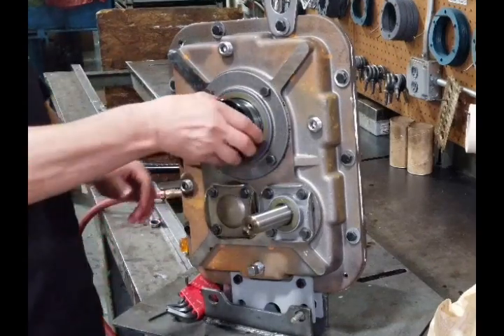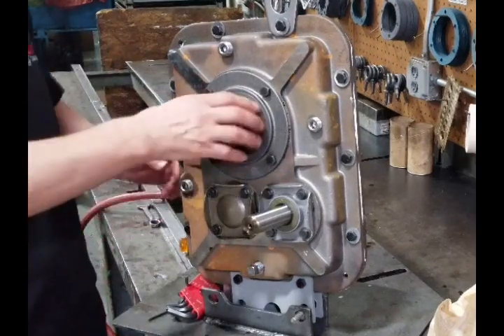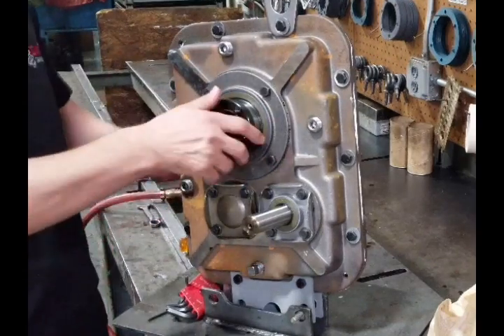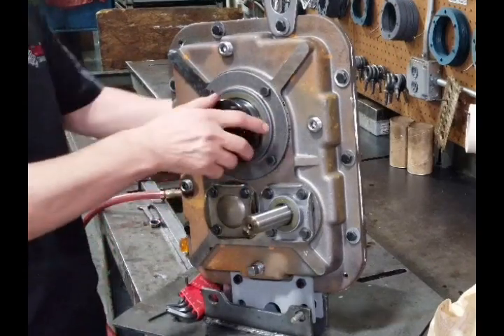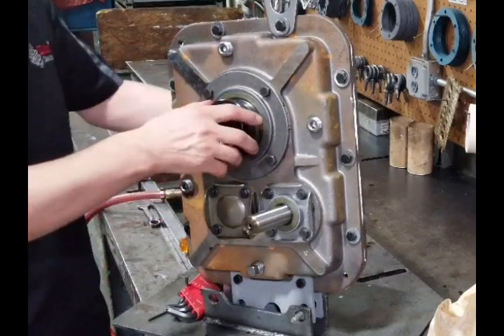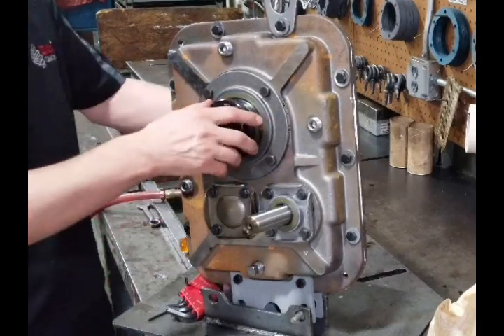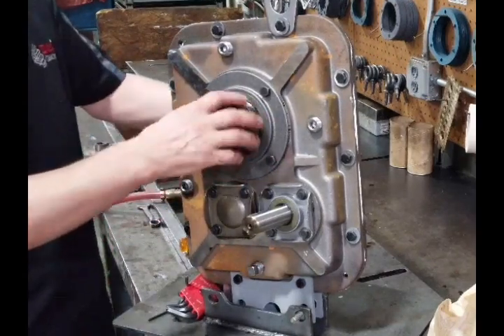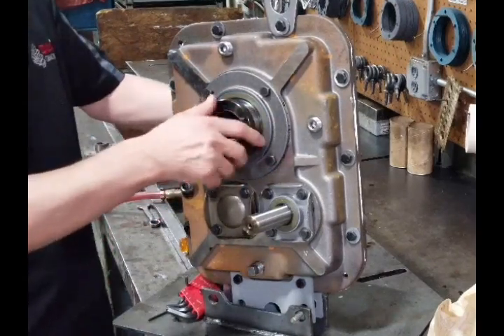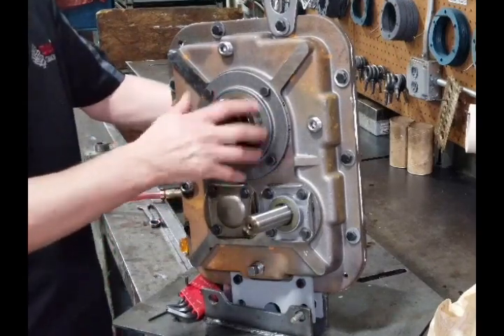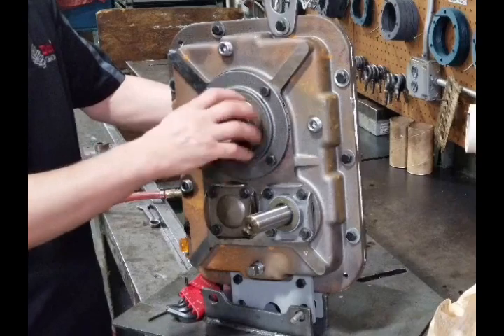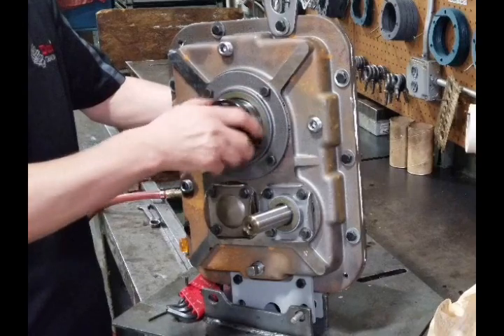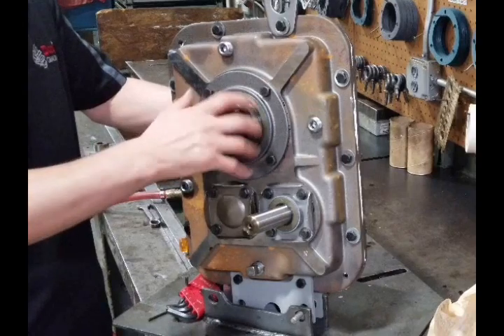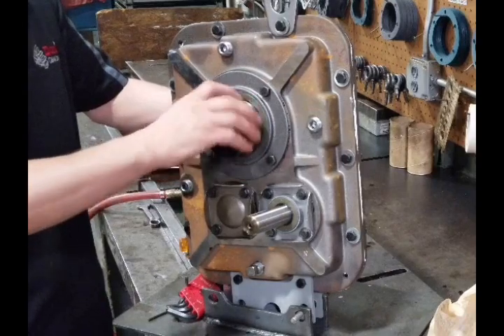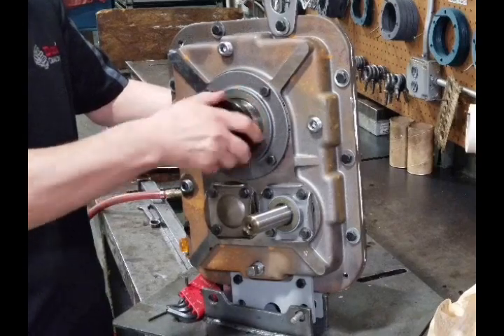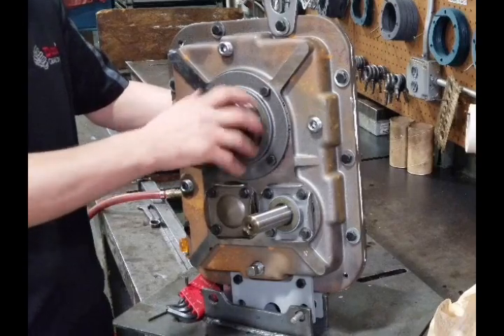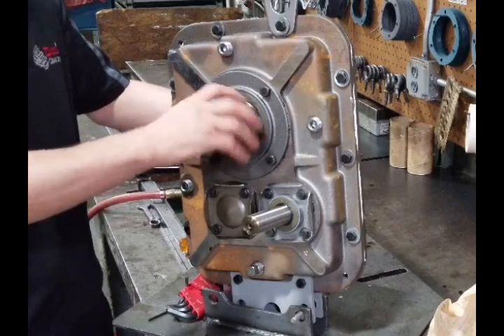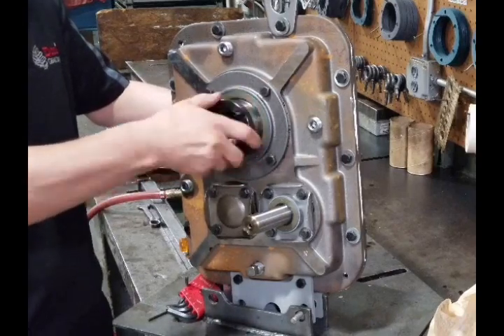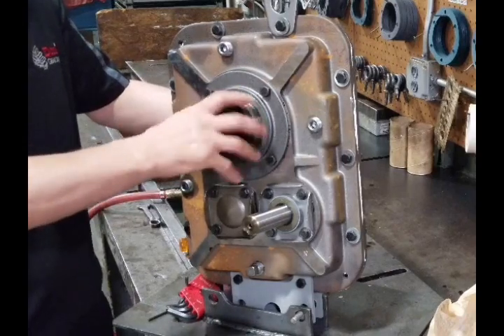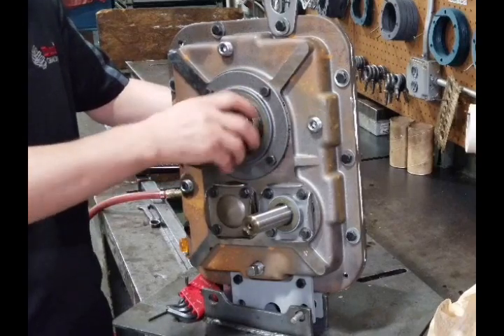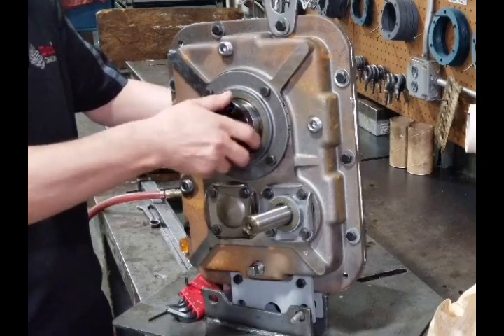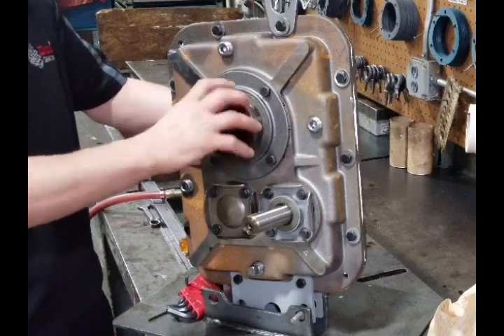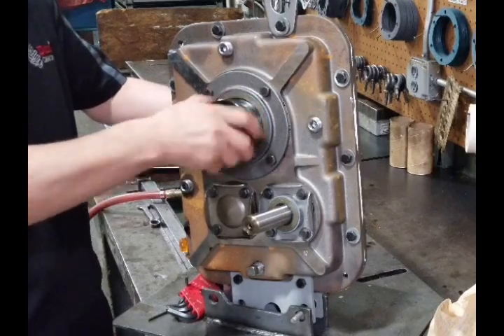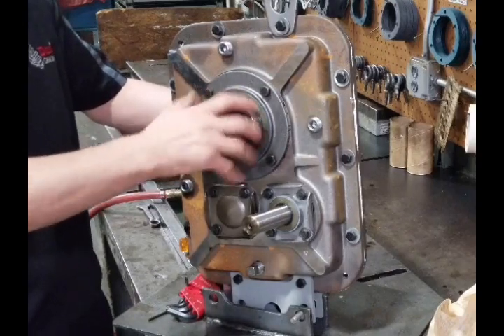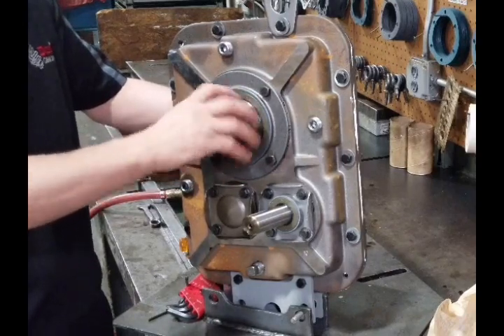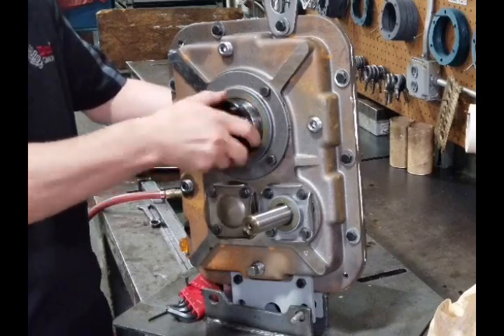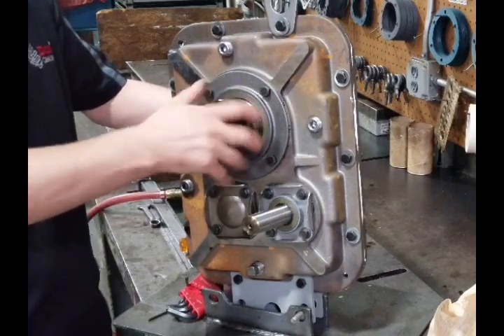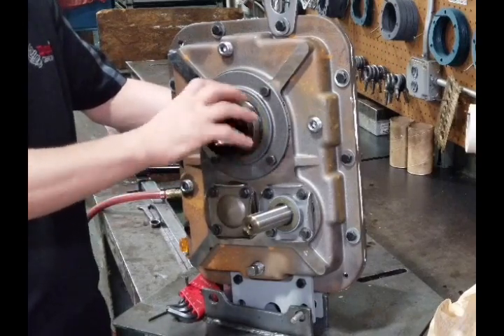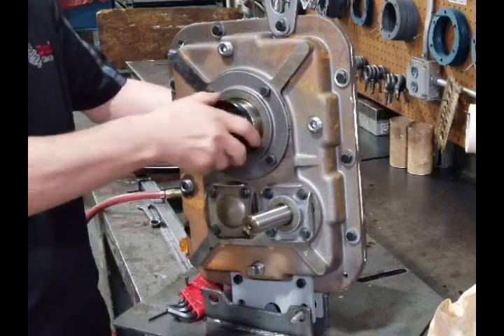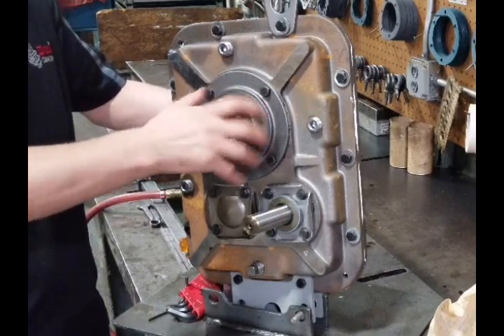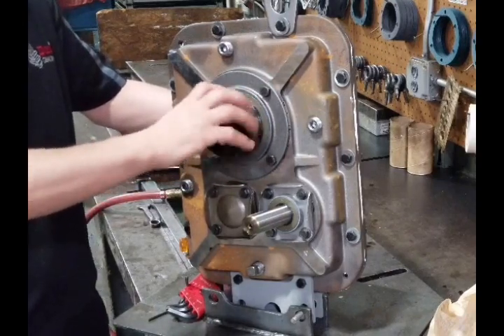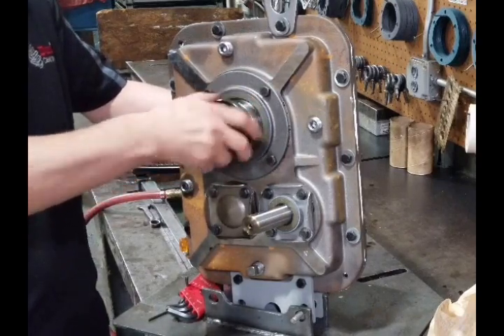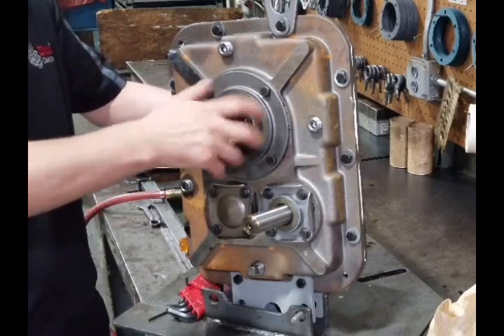Once all the screws have been removed, turn the nut counterclockwise and take it off.